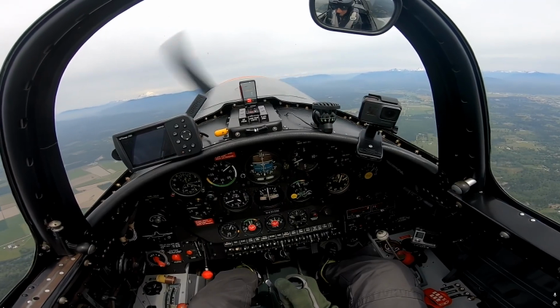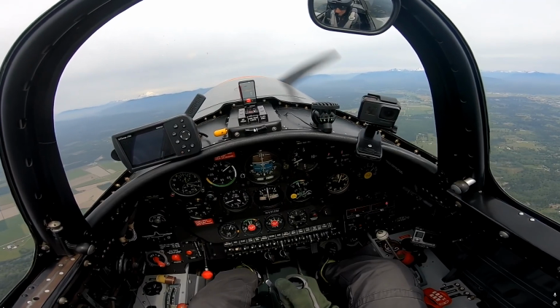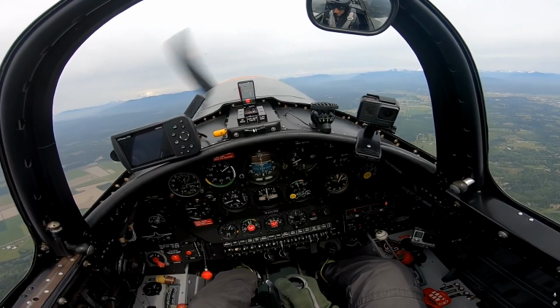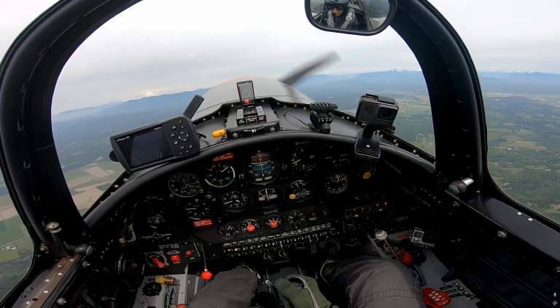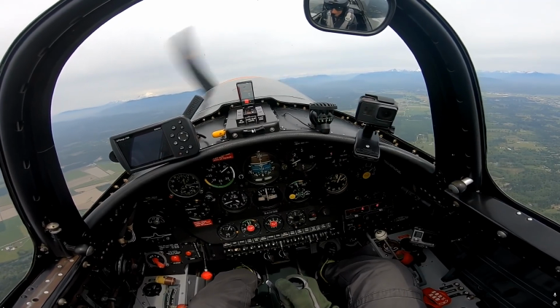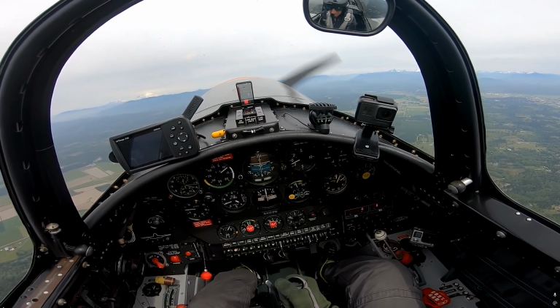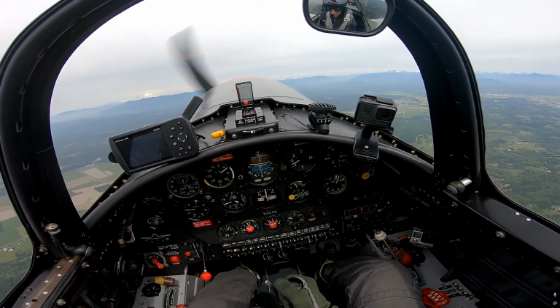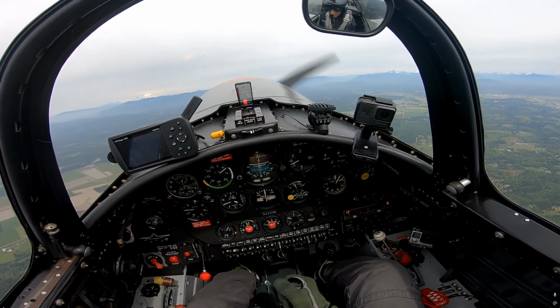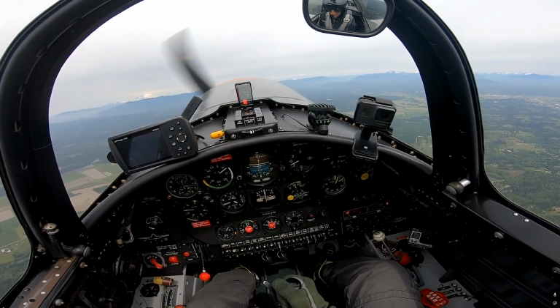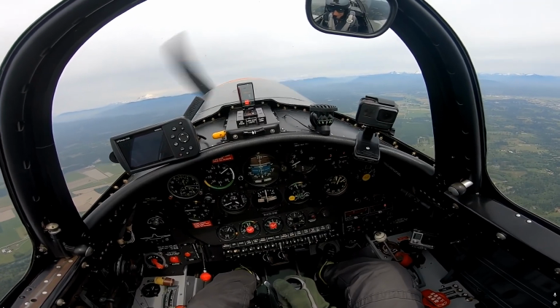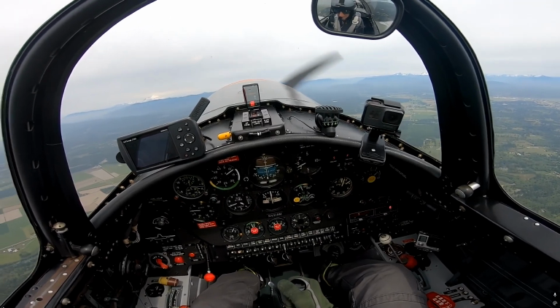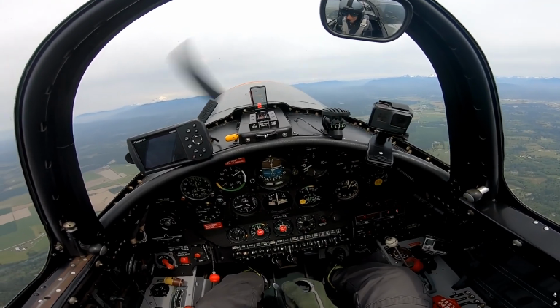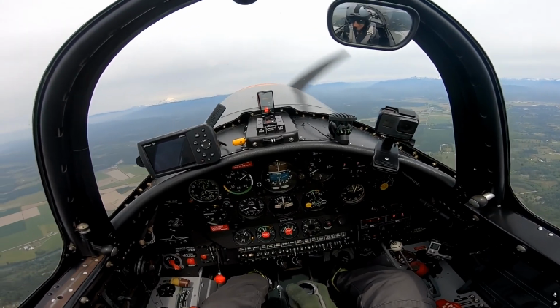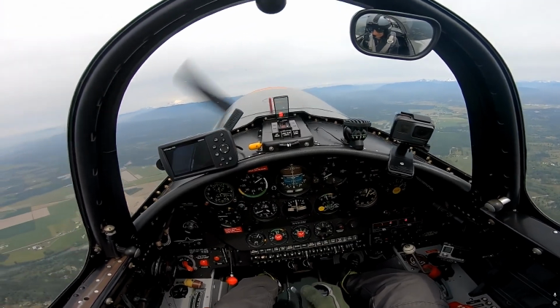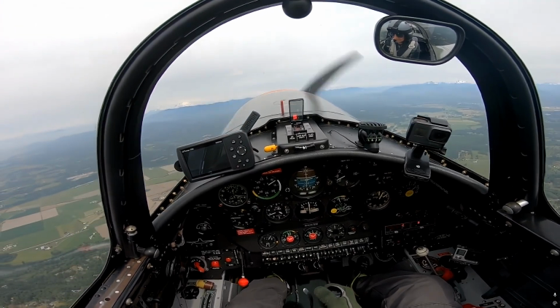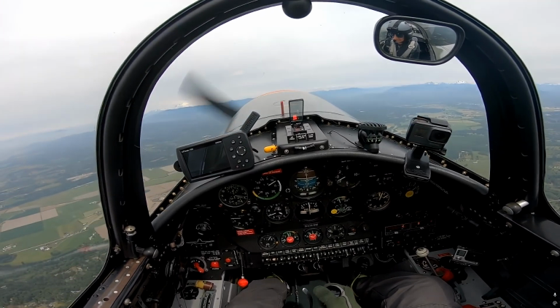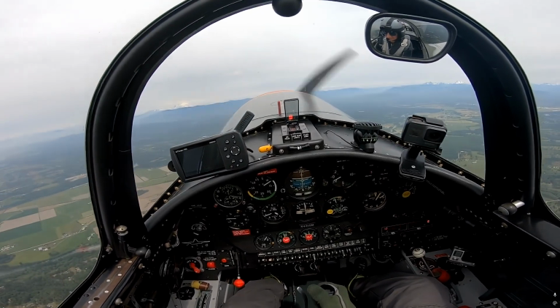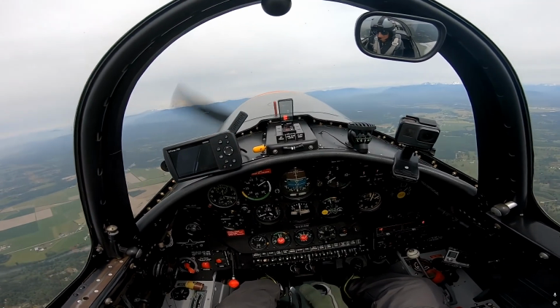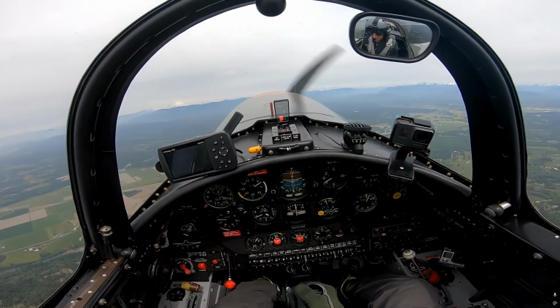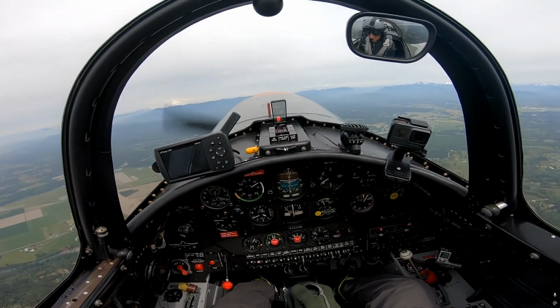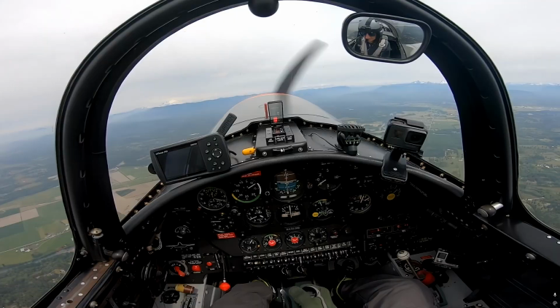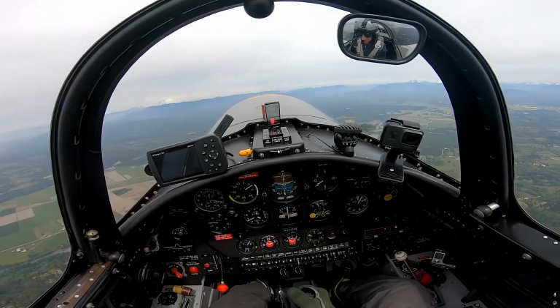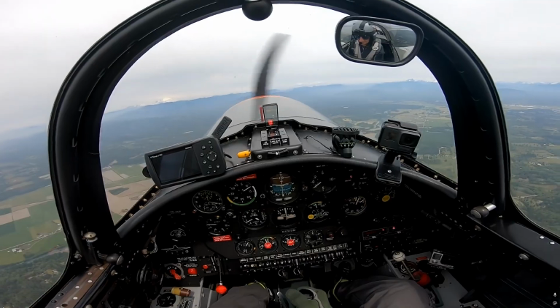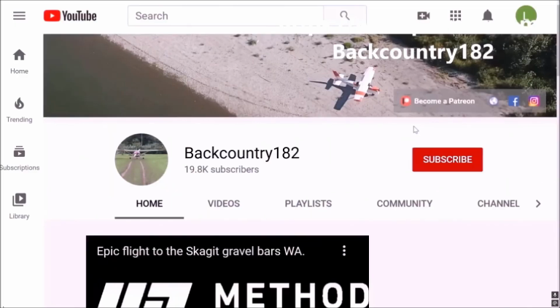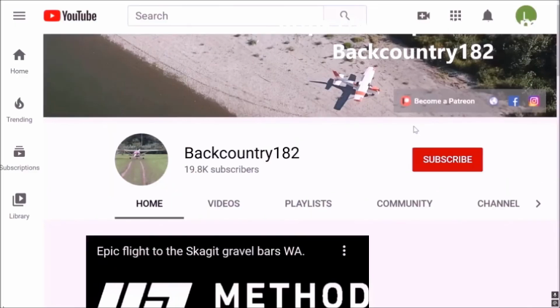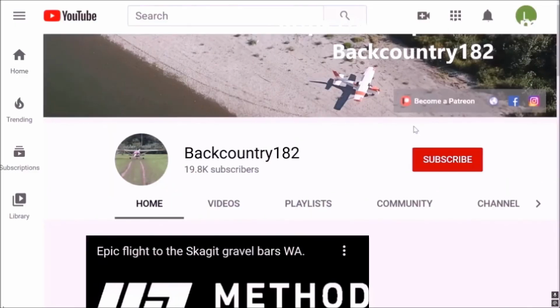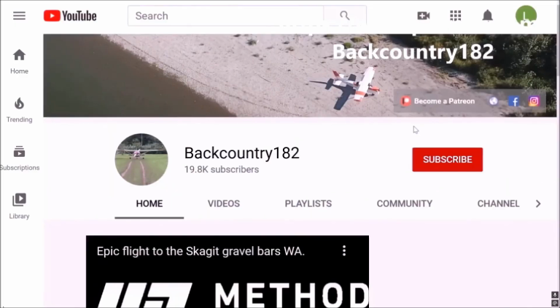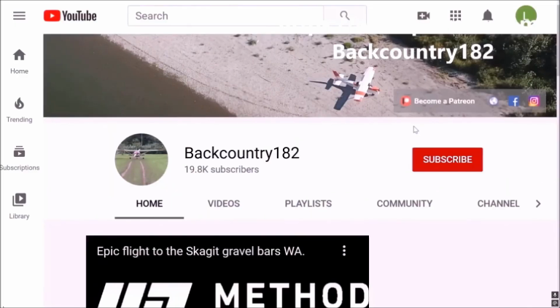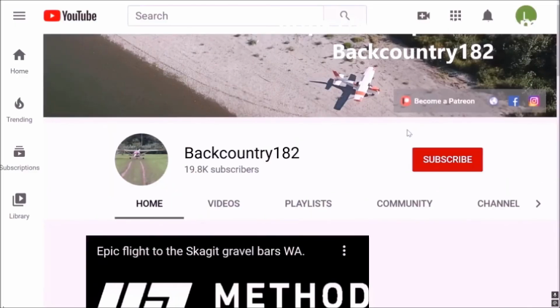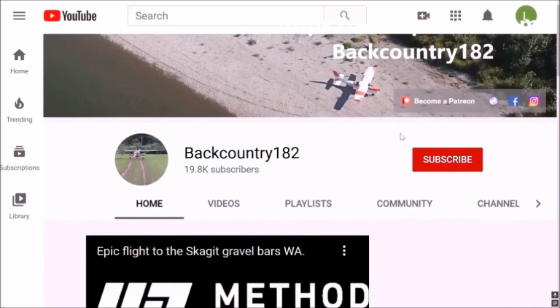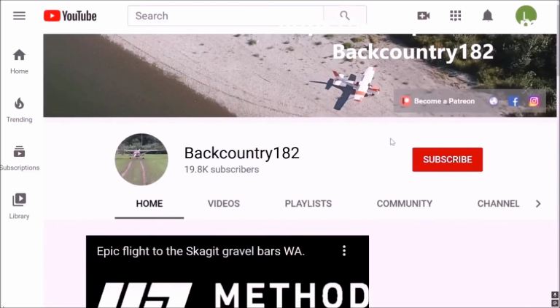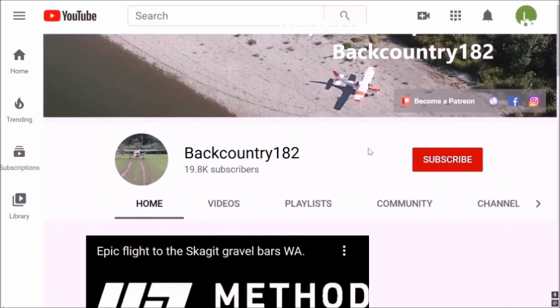I hope you guys enjoyed this video. Please support Backcountry 182 on Patreon.